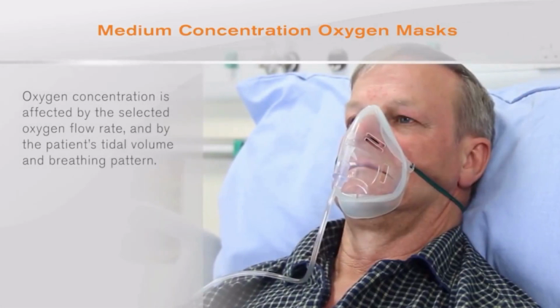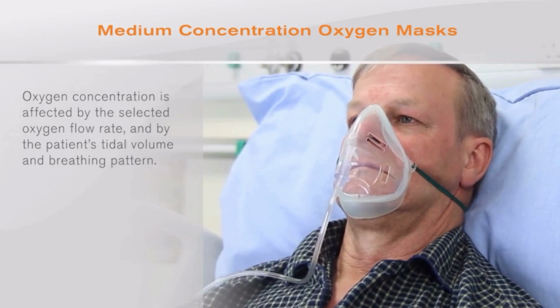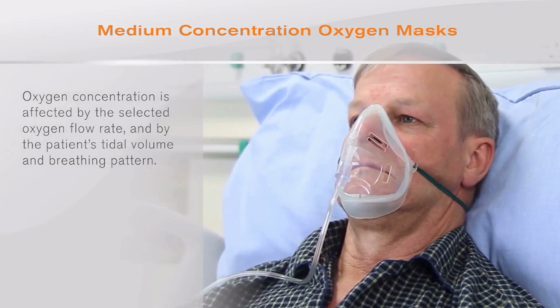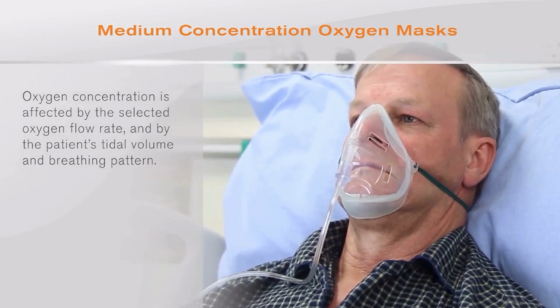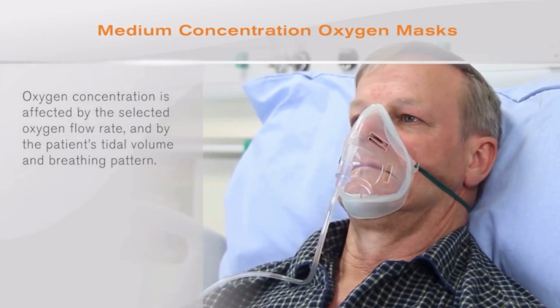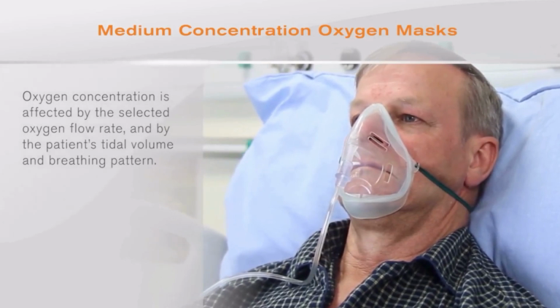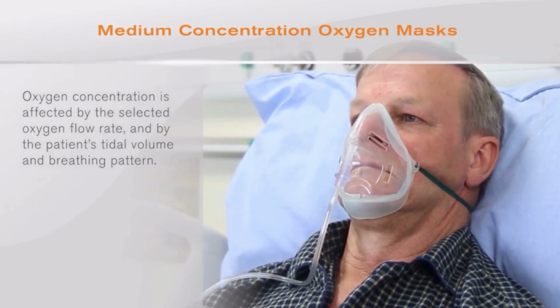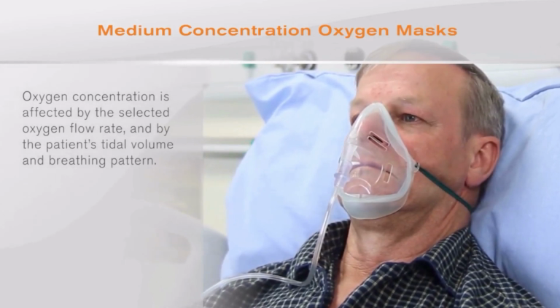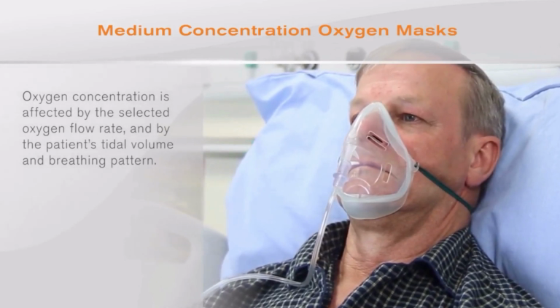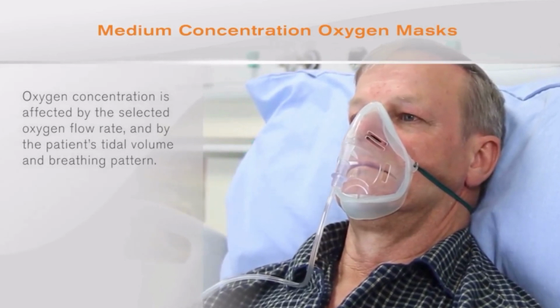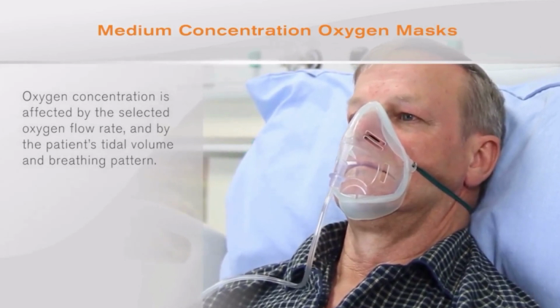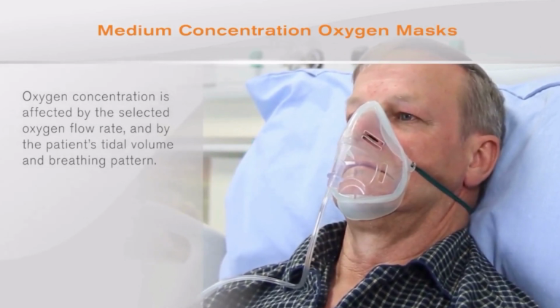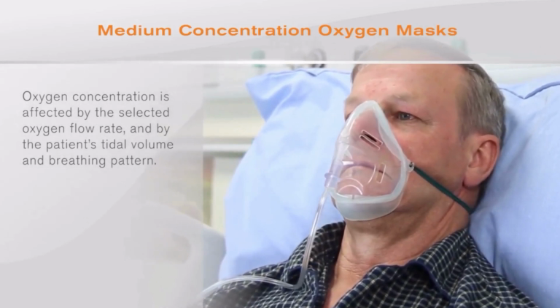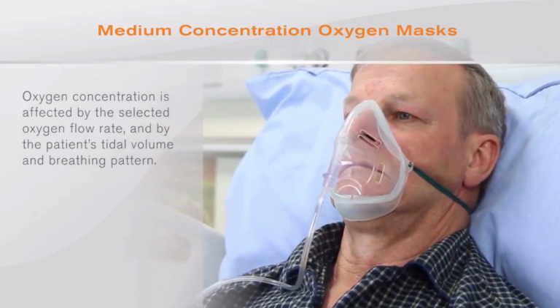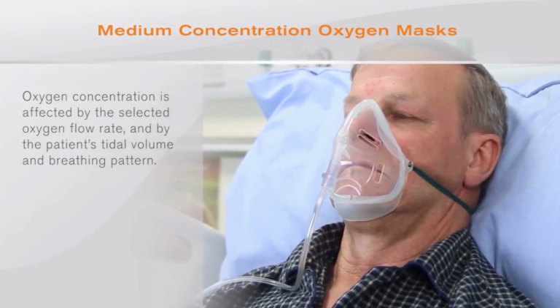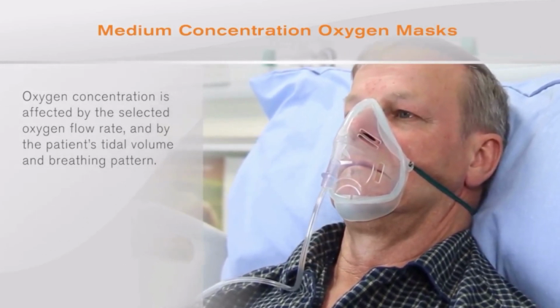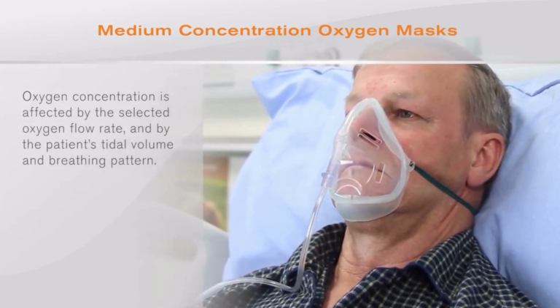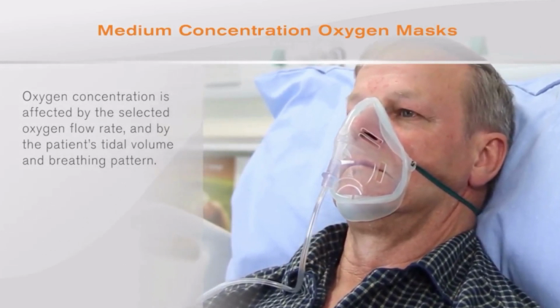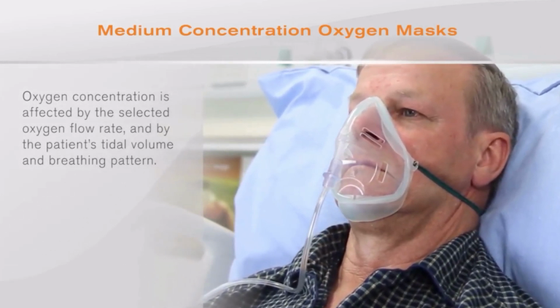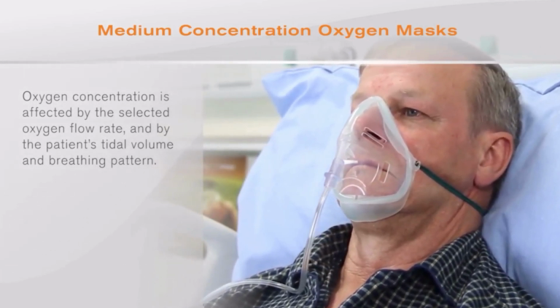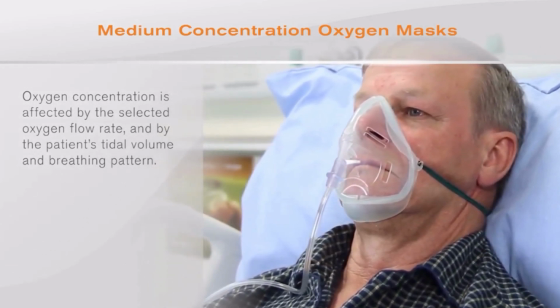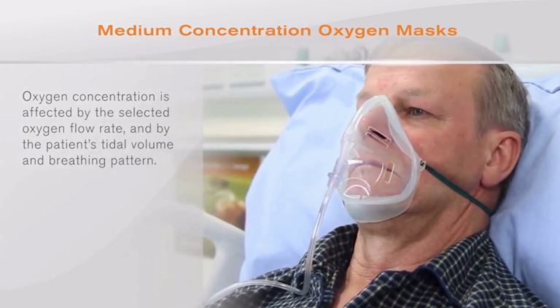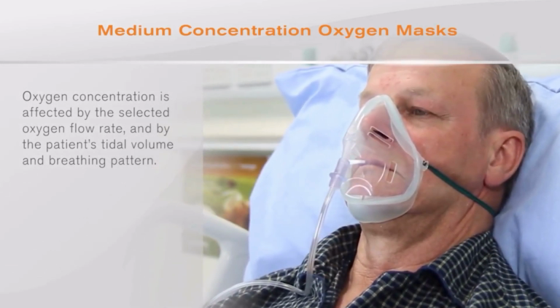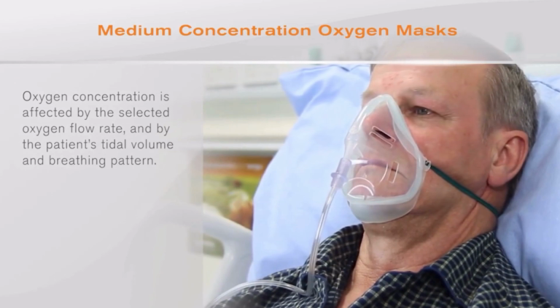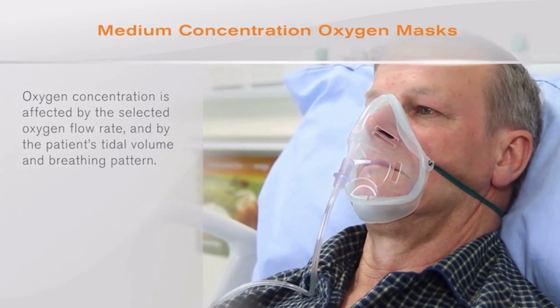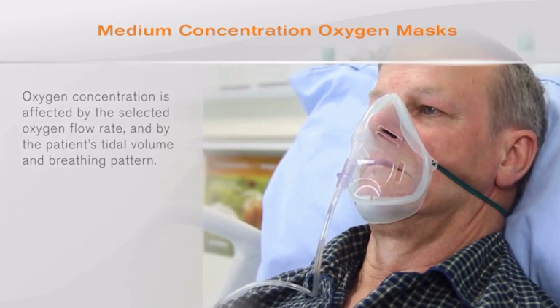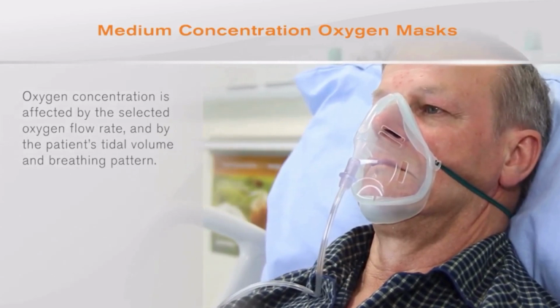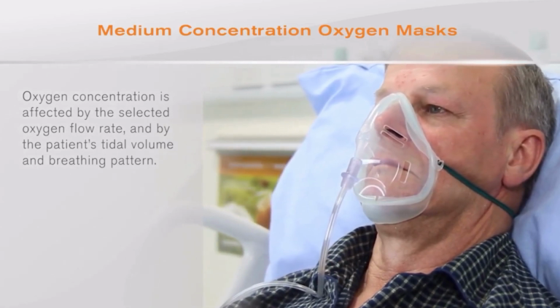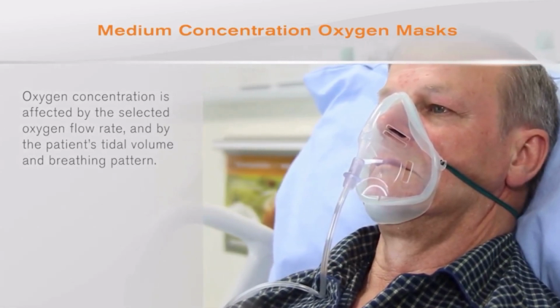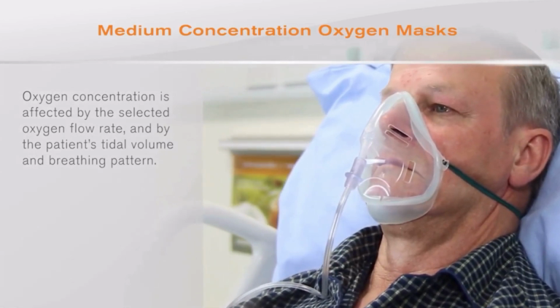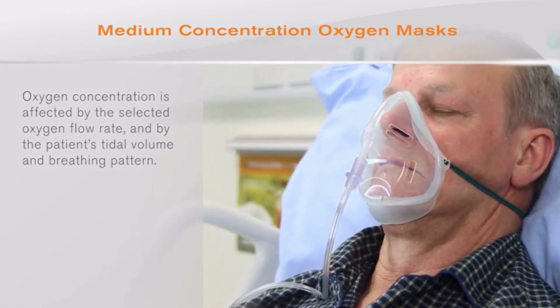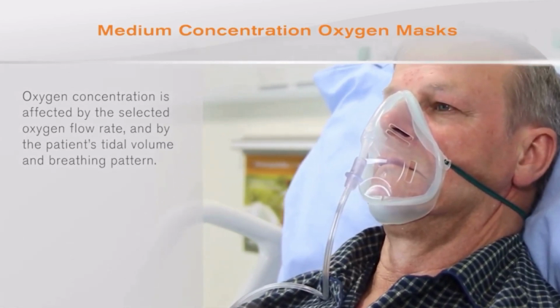Oxygen concentration is affected by the selected oxygen flow rate and by the patient's tidal volume and breathing pattern.